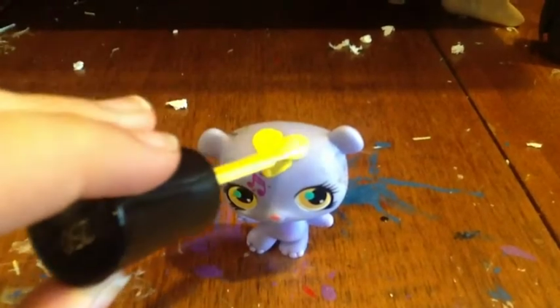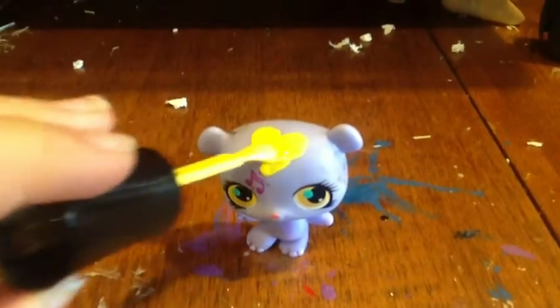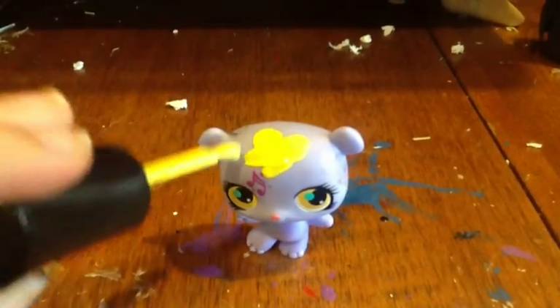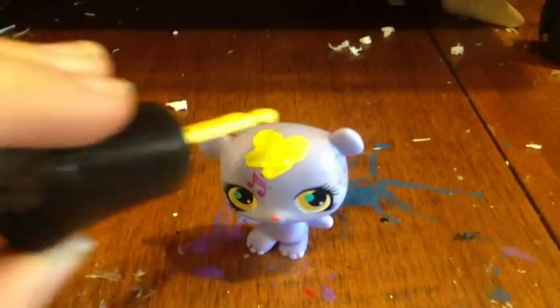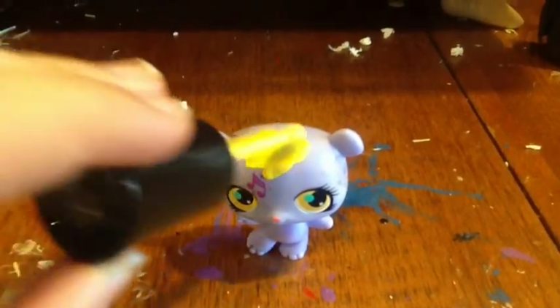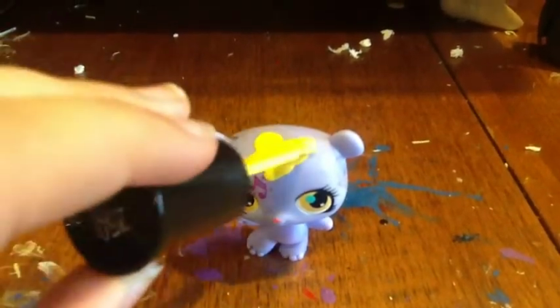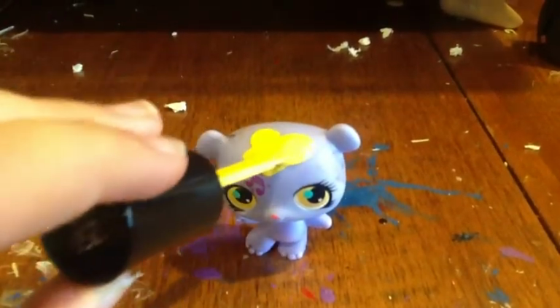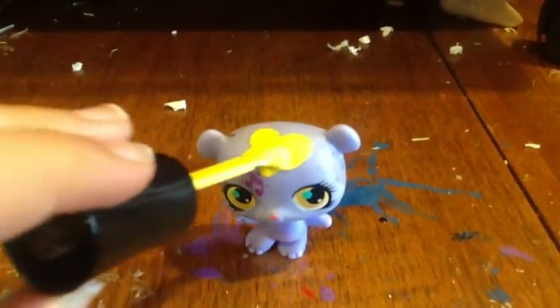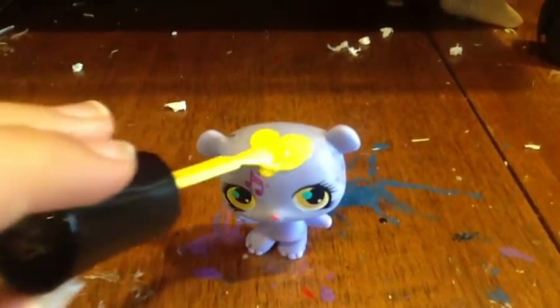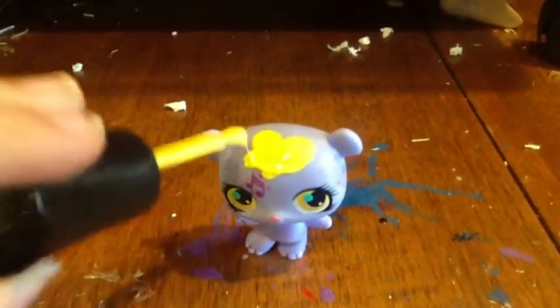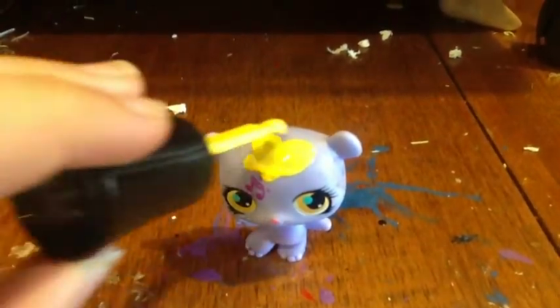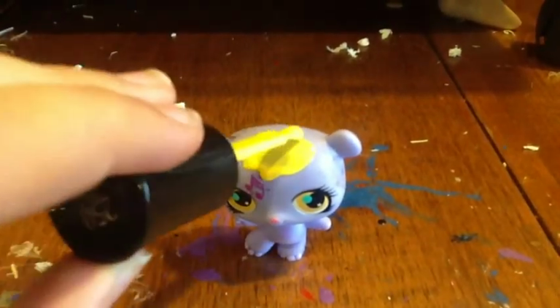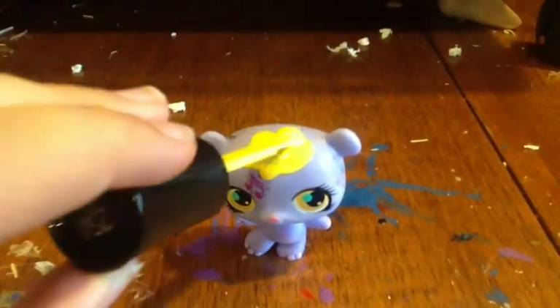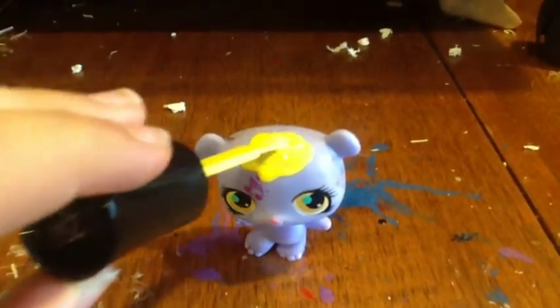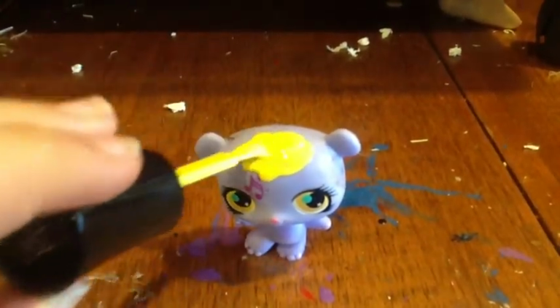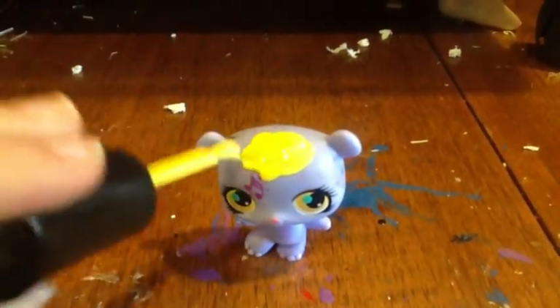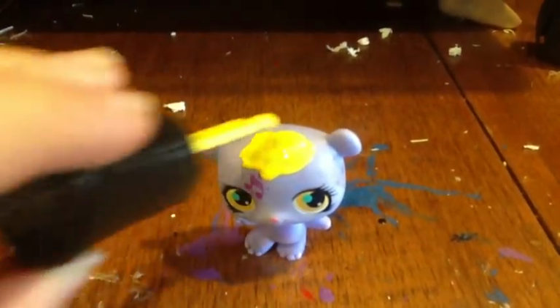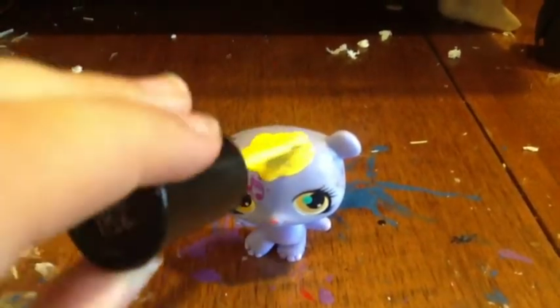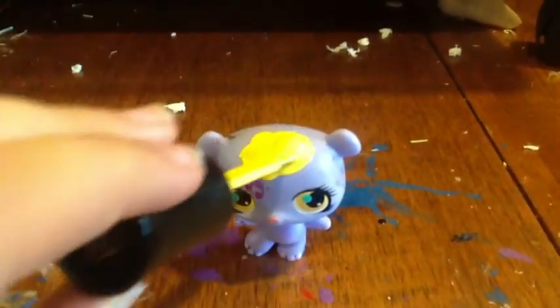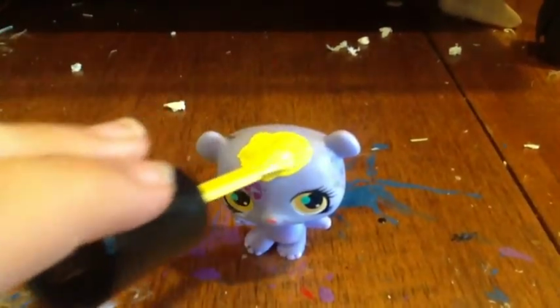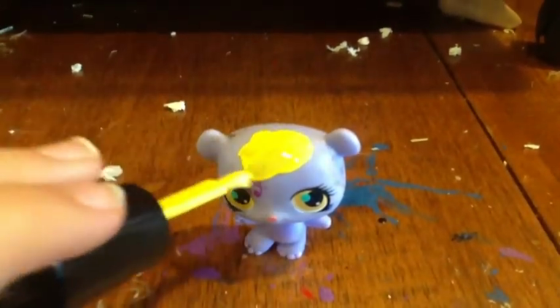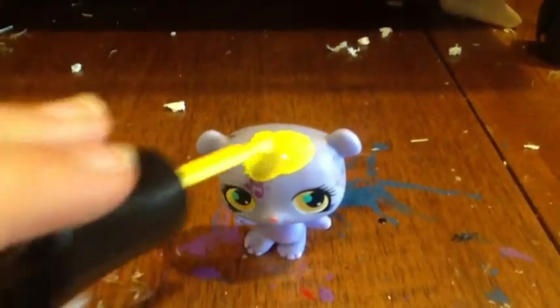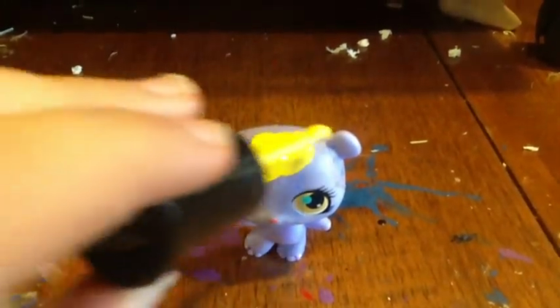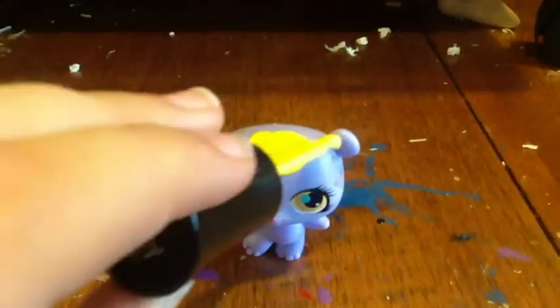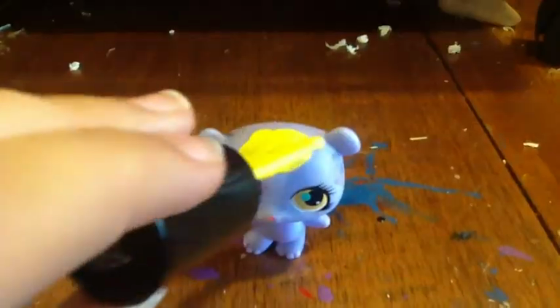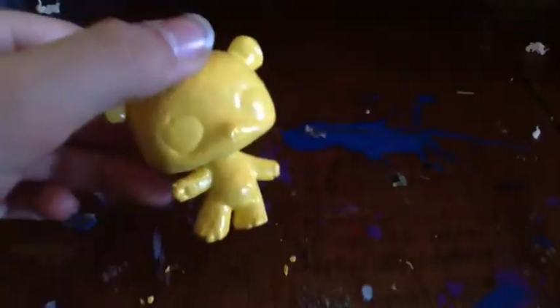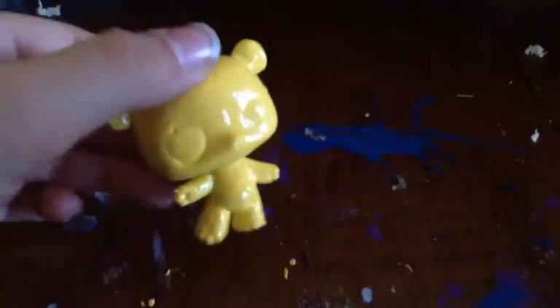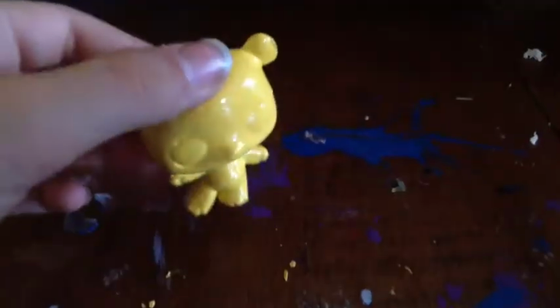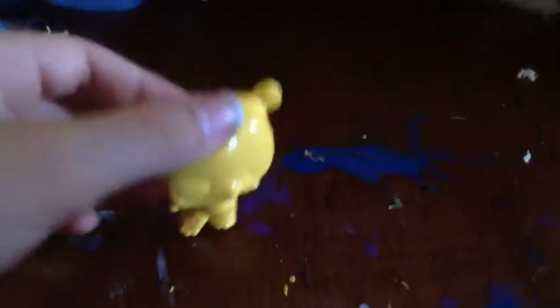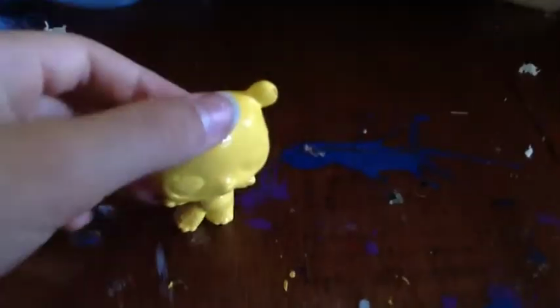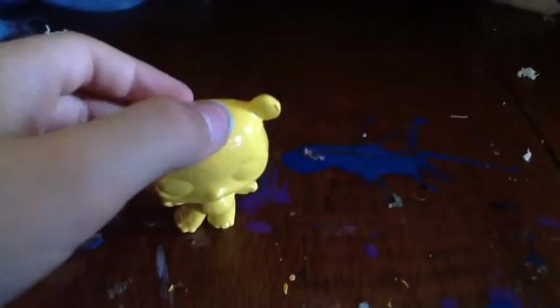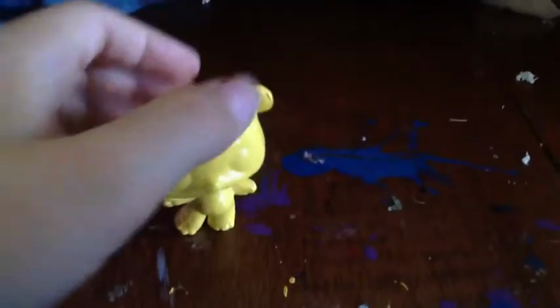First, you're just going to take your yellow painter nail polish and just paint the bear's whole body. Once you're done with that,